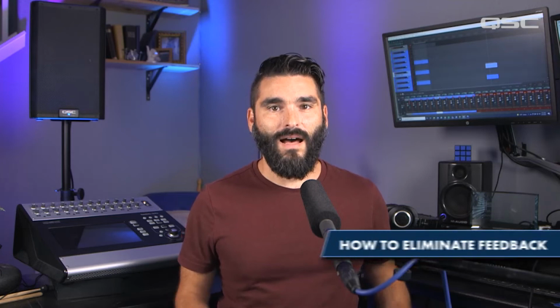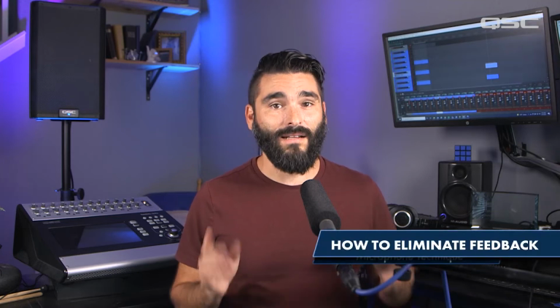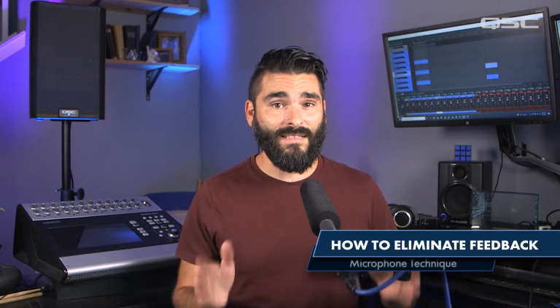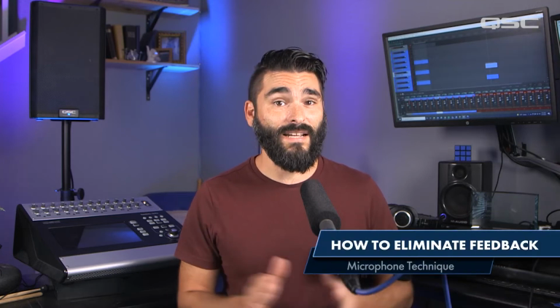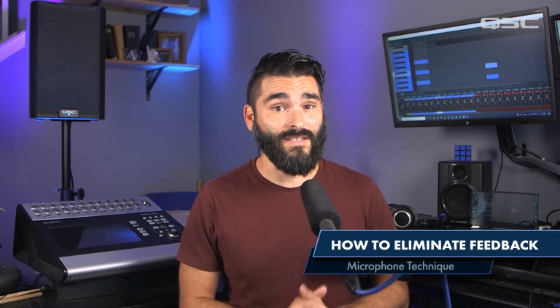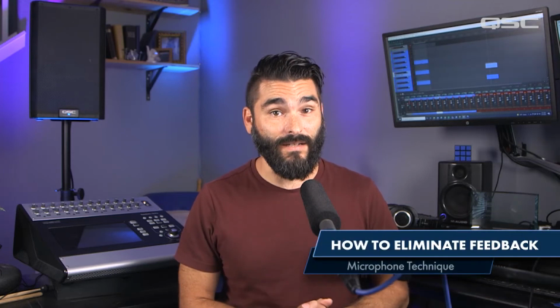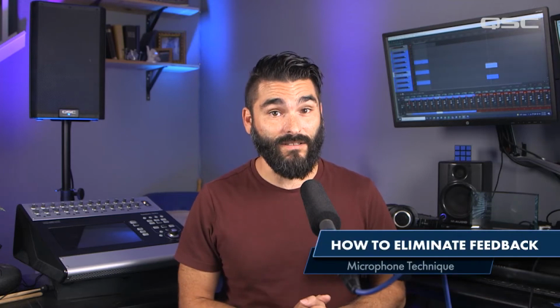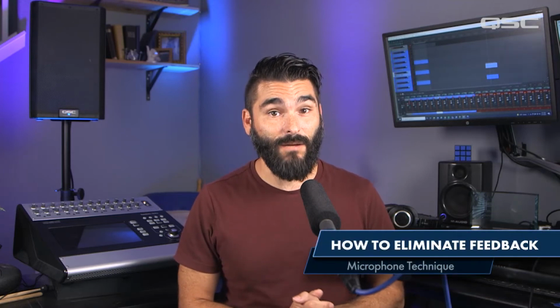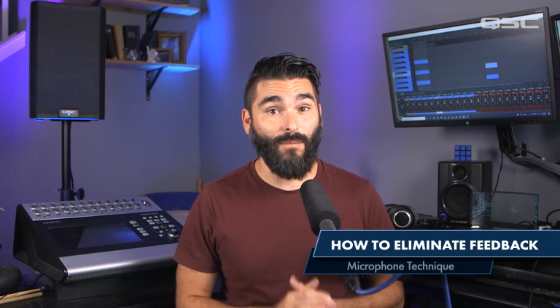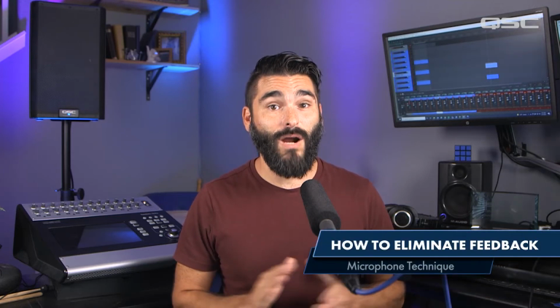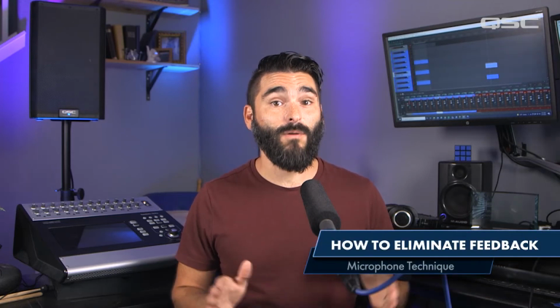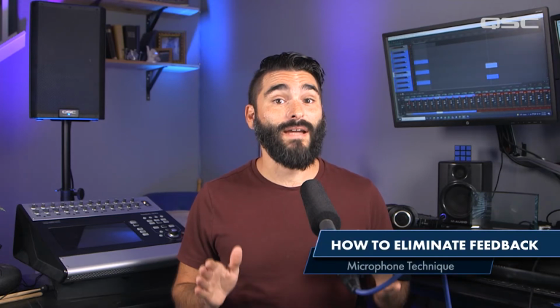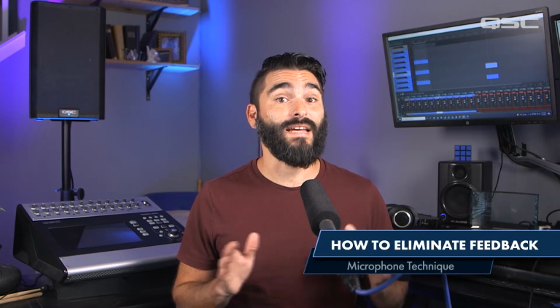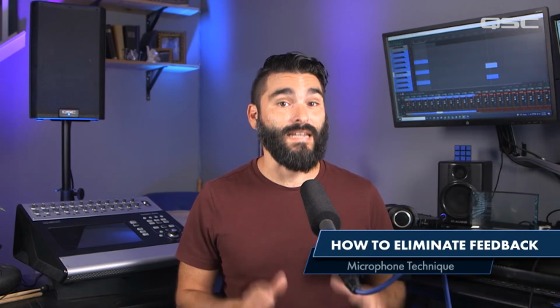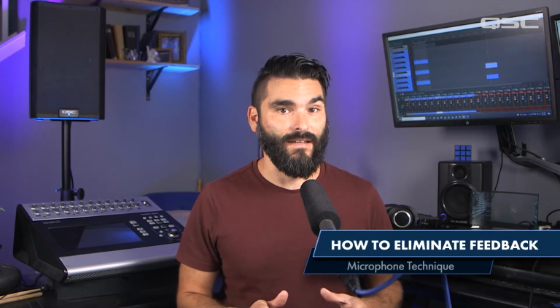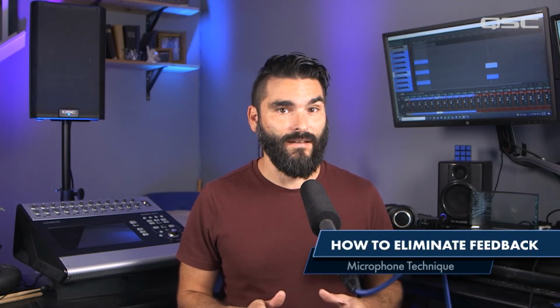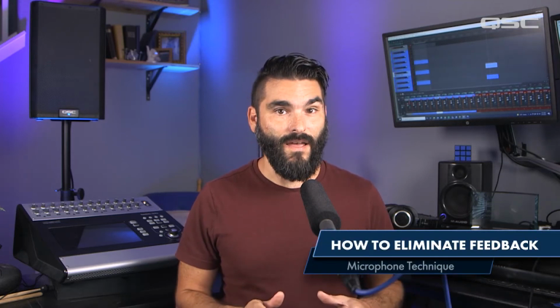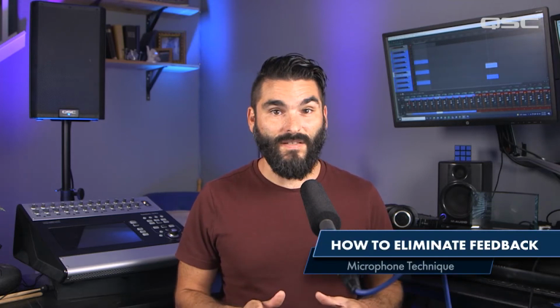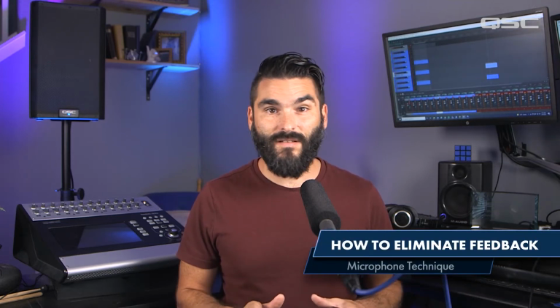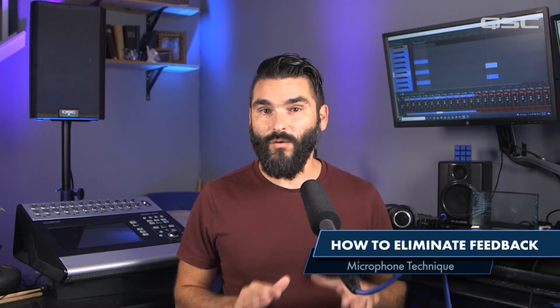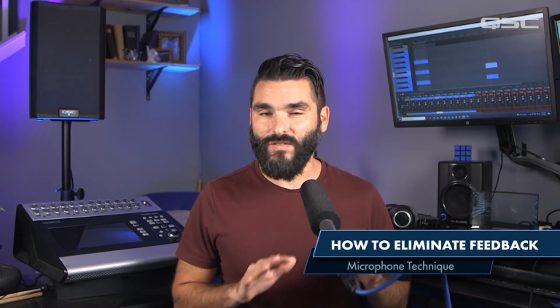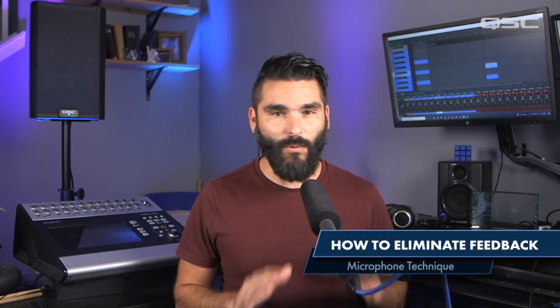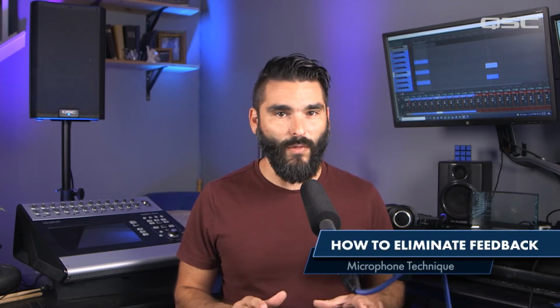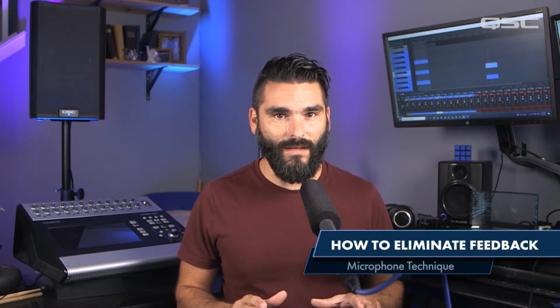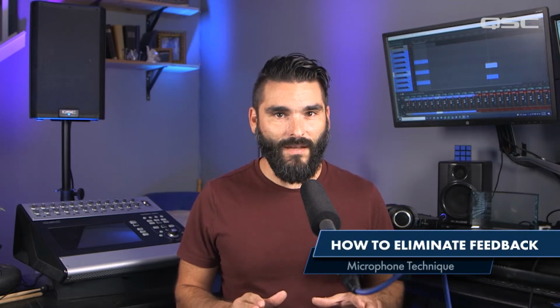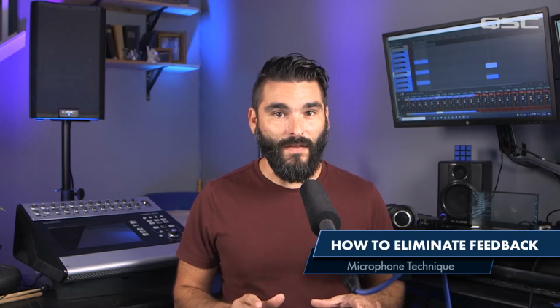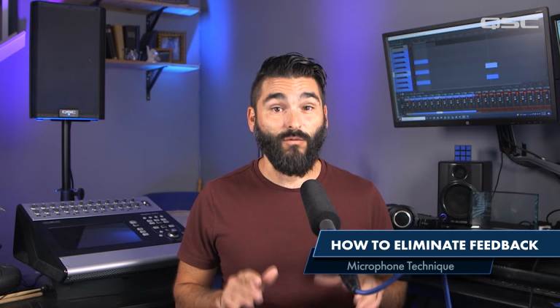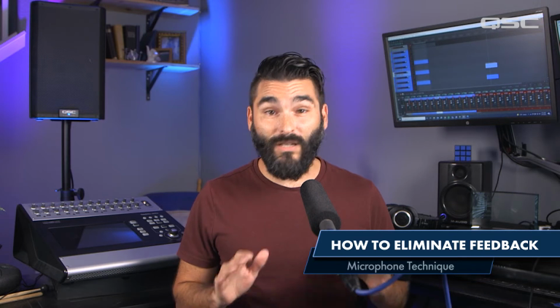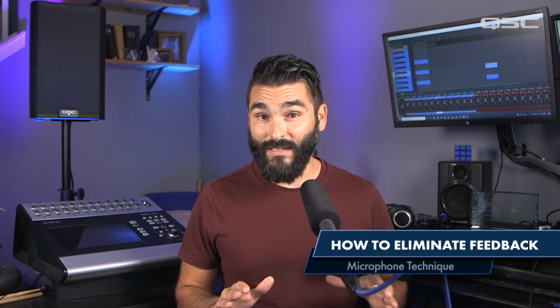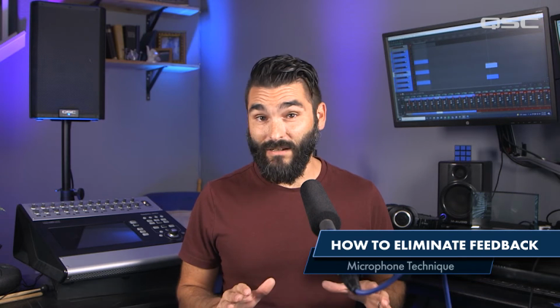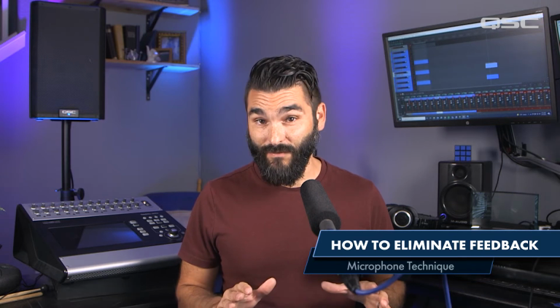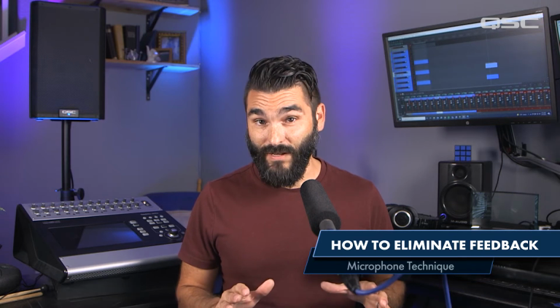I'd like to take a second to talk about proper mic technique. This is another simple thing that can really cut down on feedback.